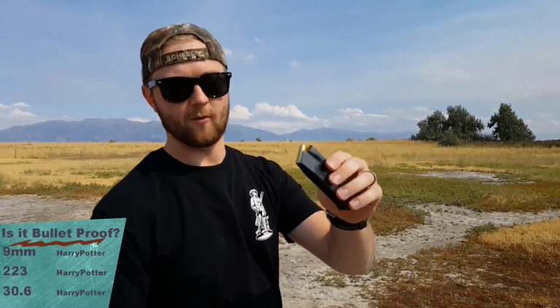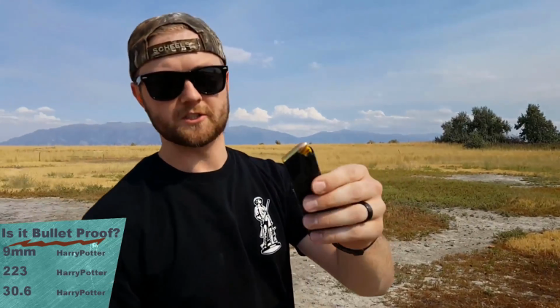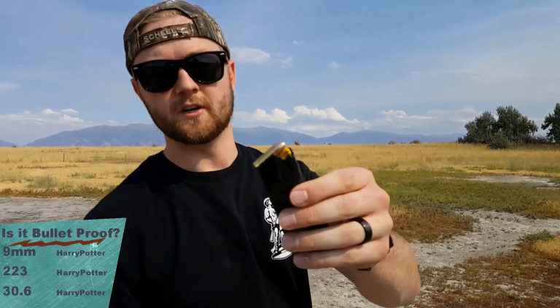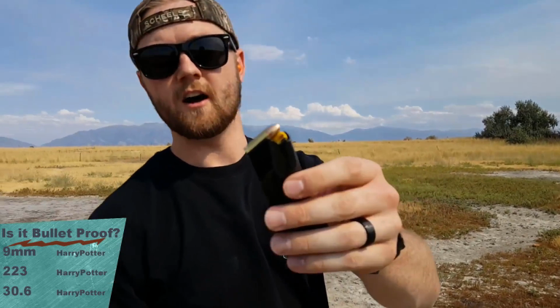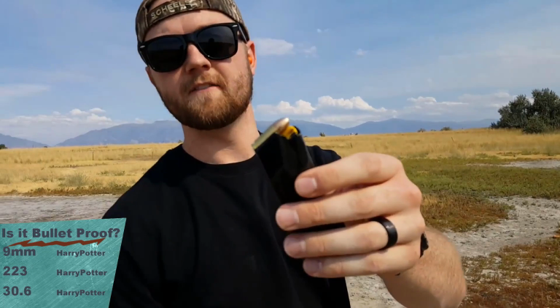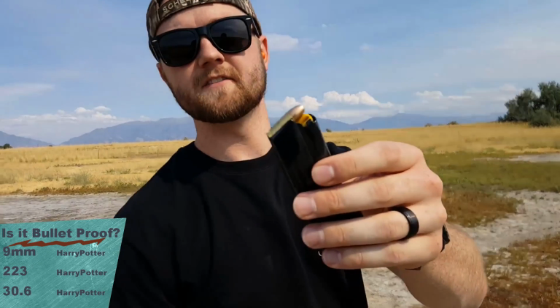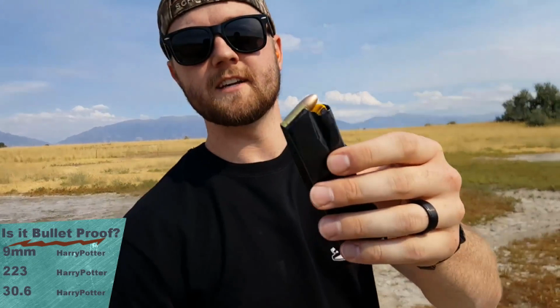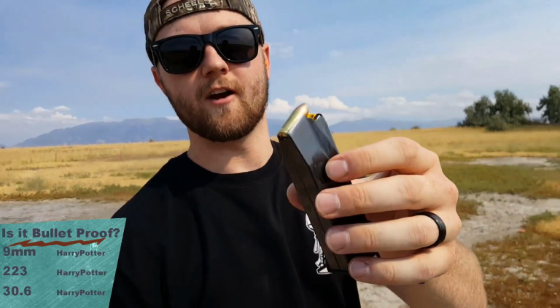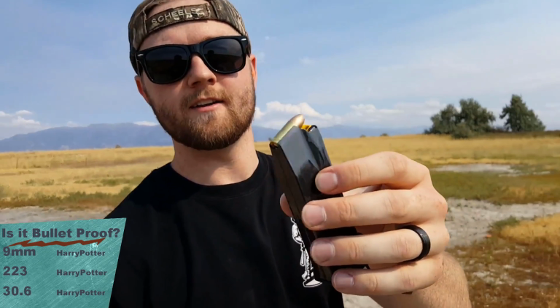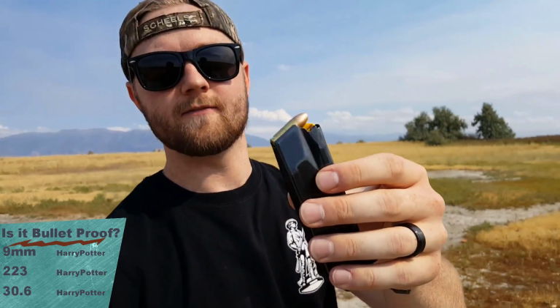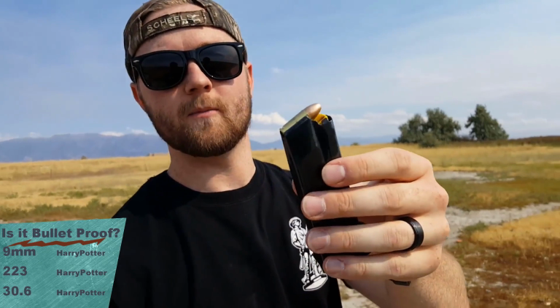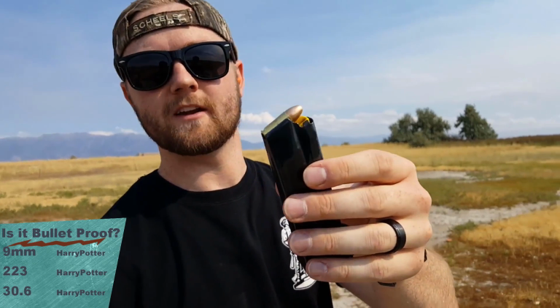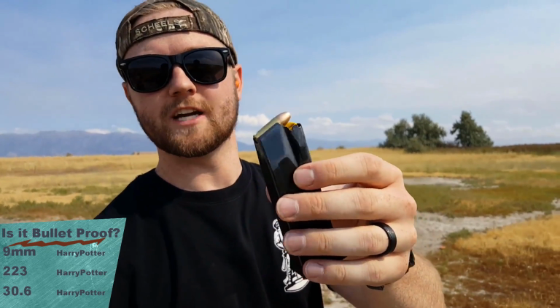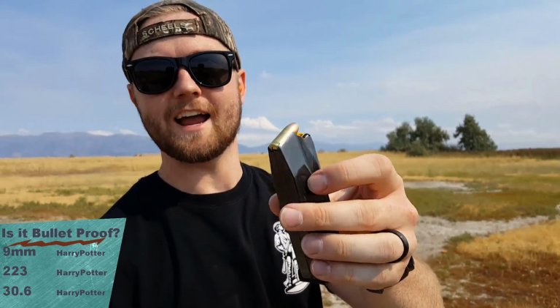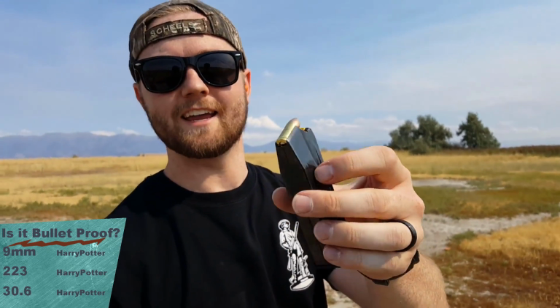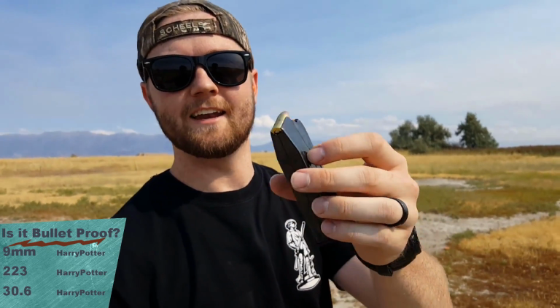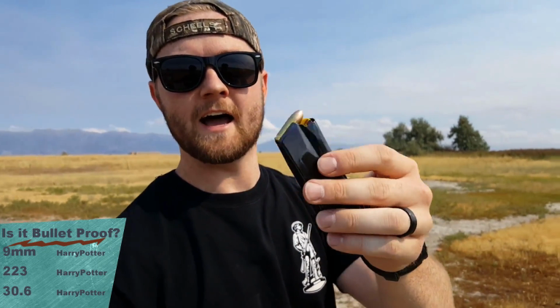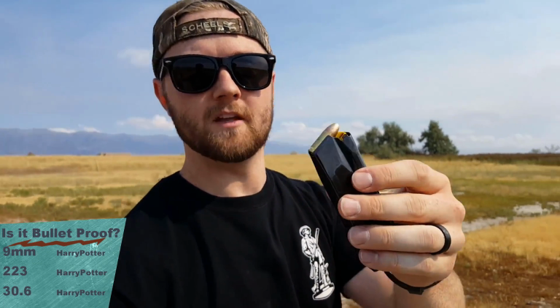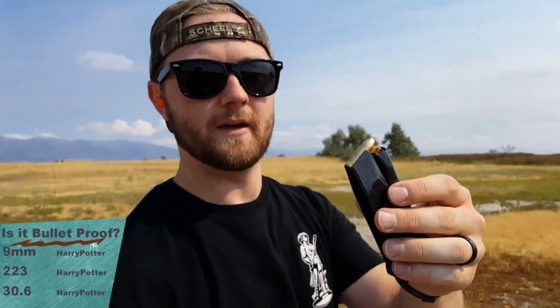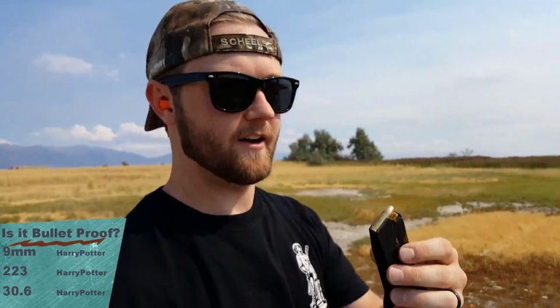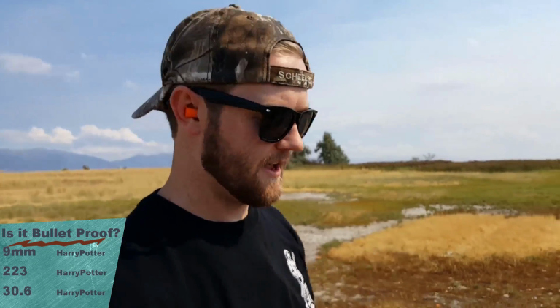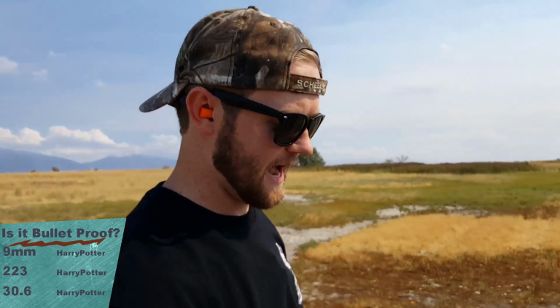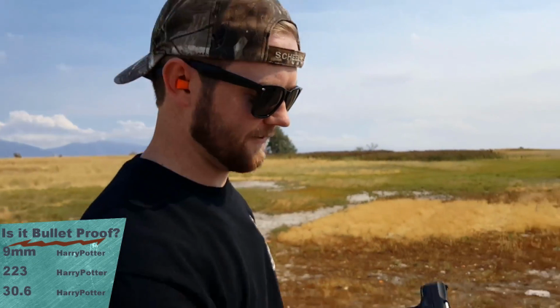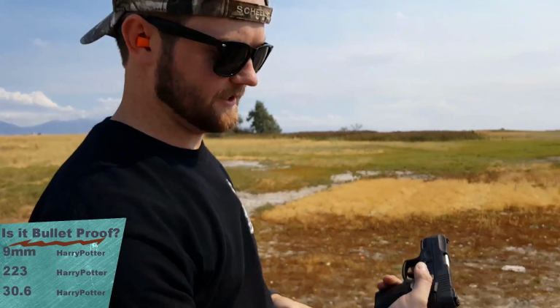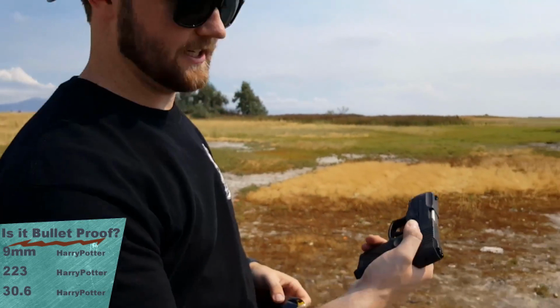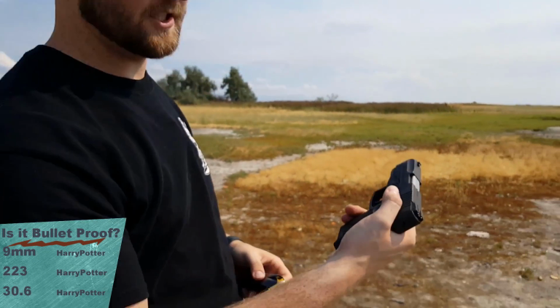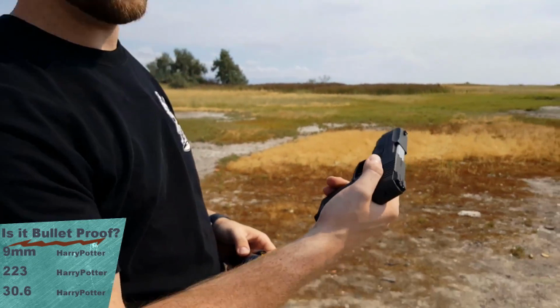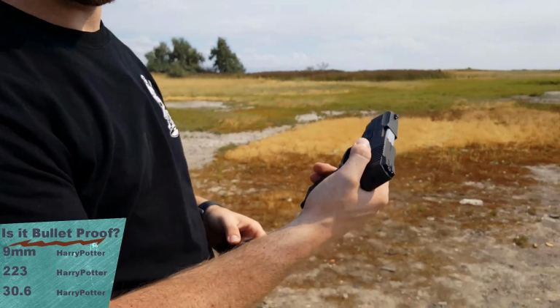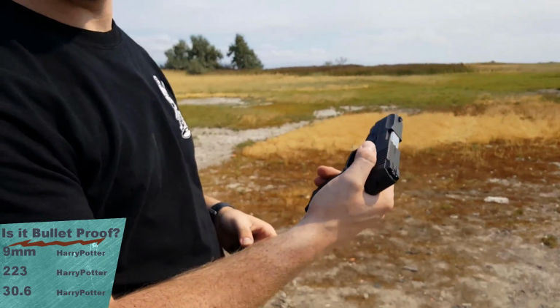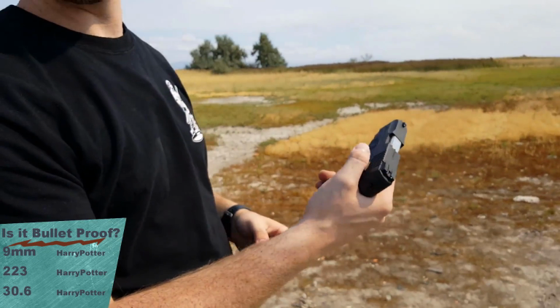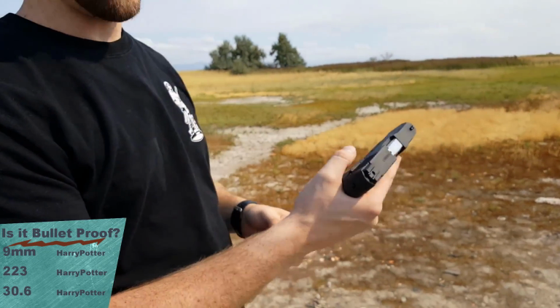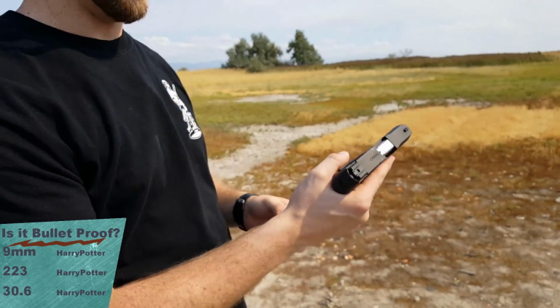We're shooting a 115 grain full metal jacket 9mm out of a G2 Millennium Taurus.